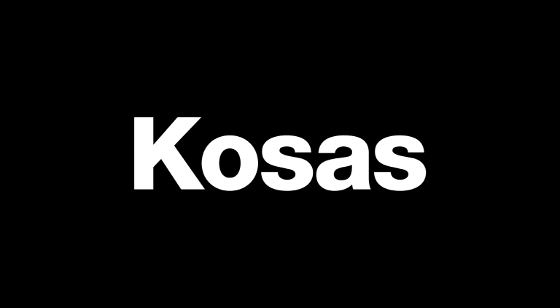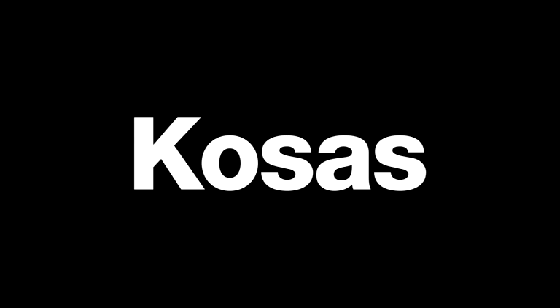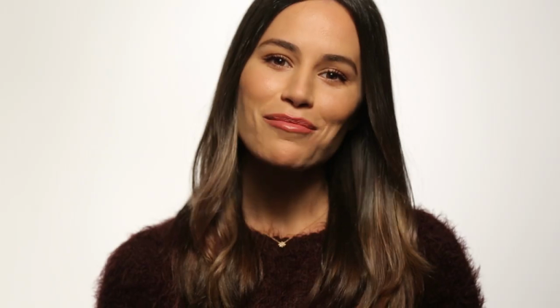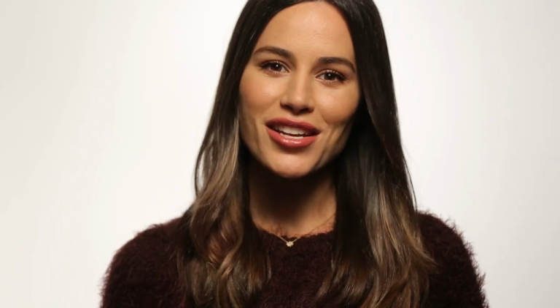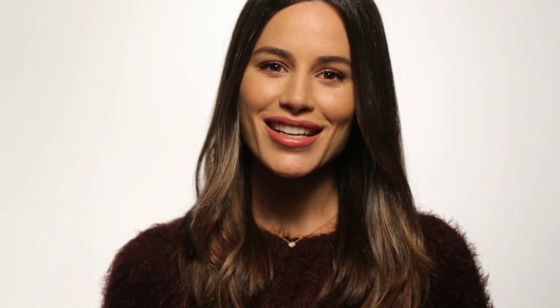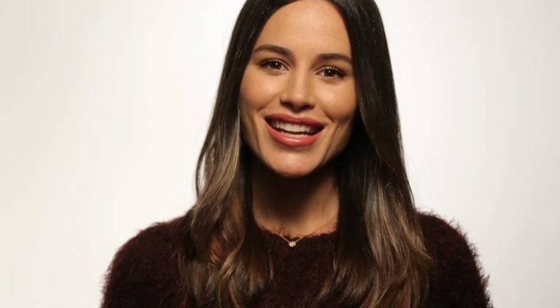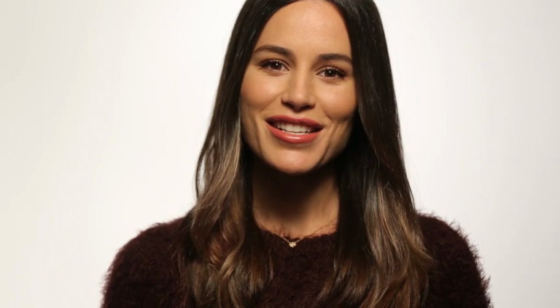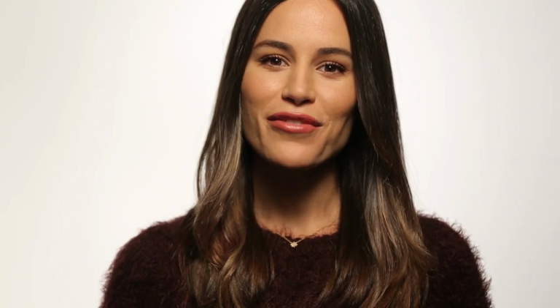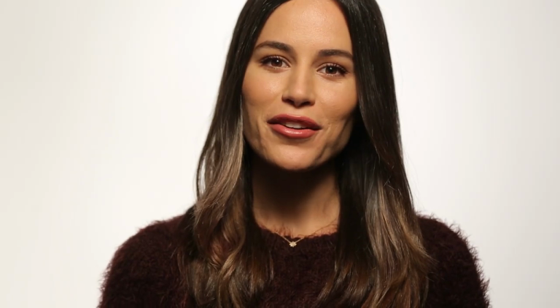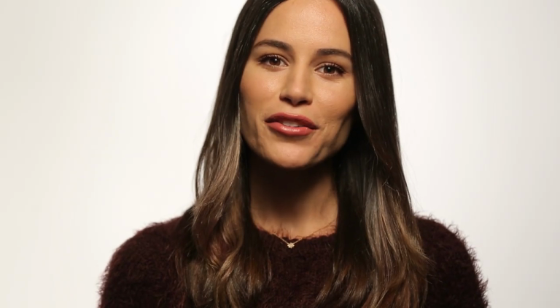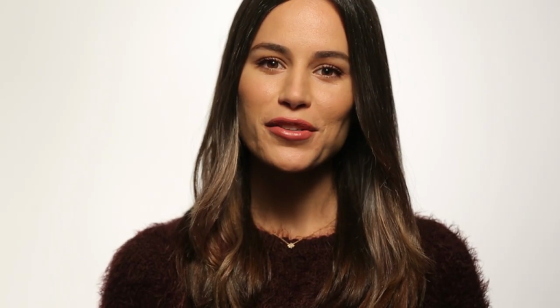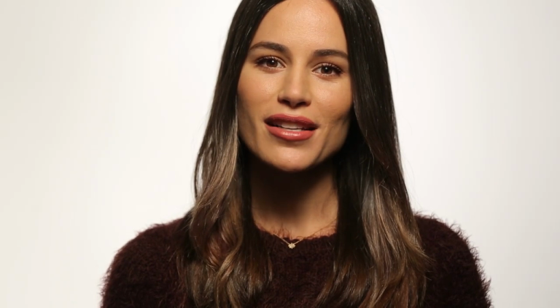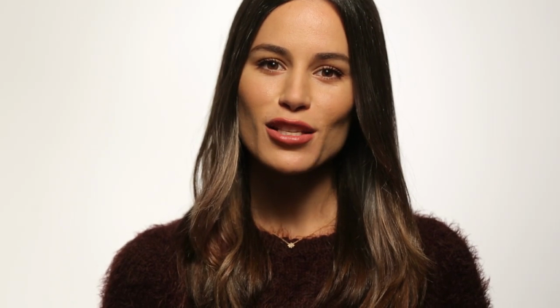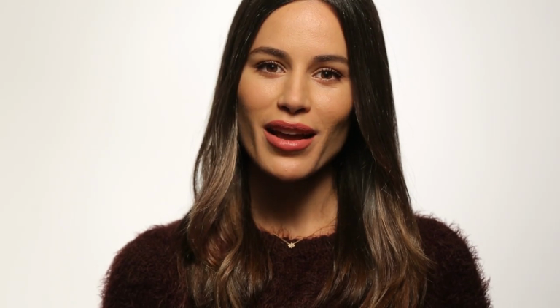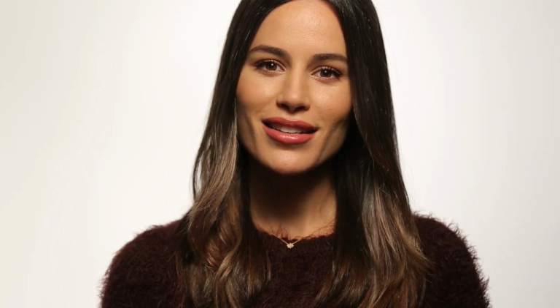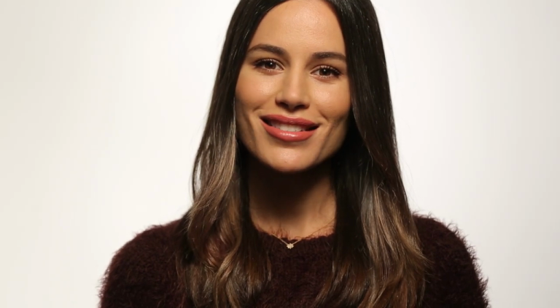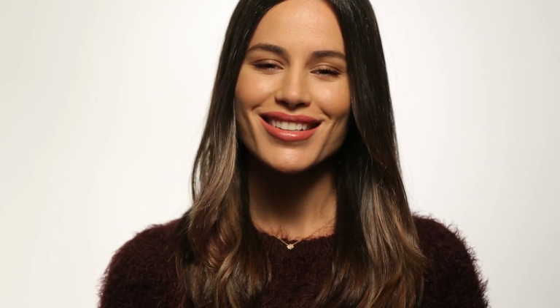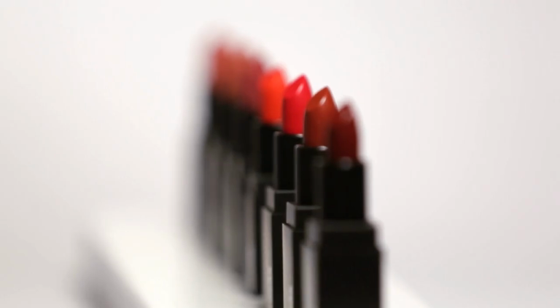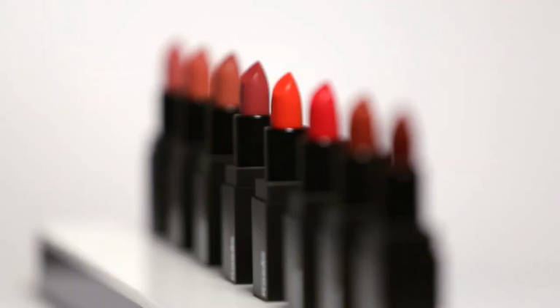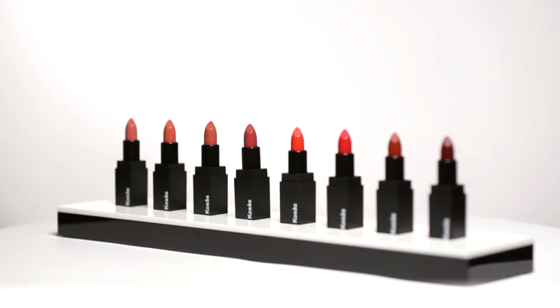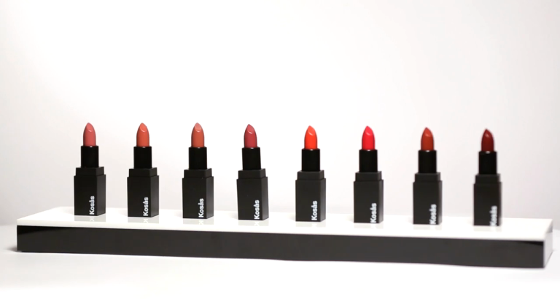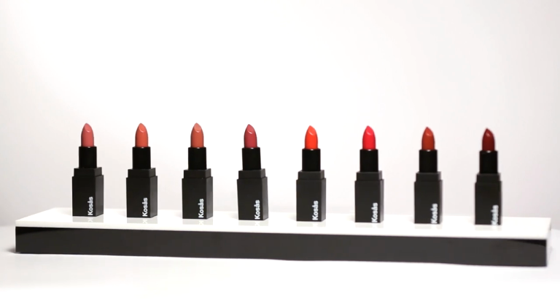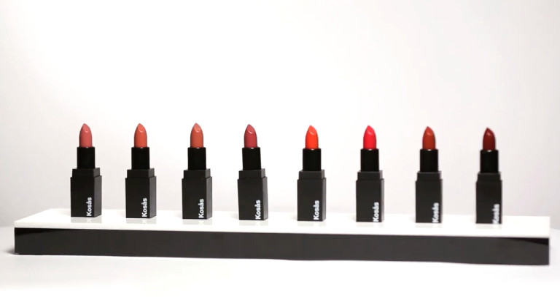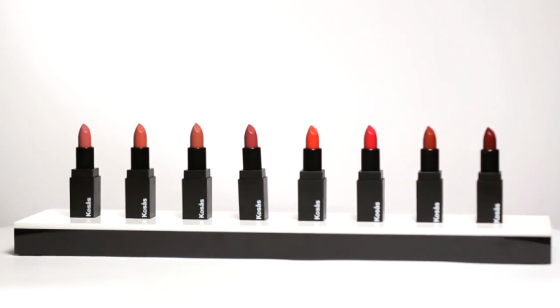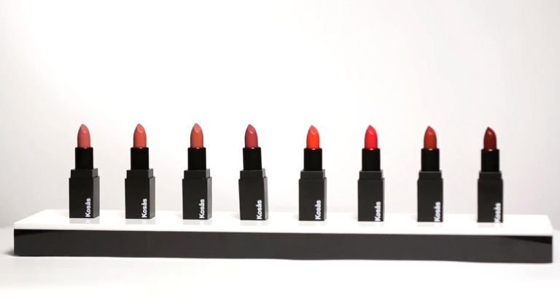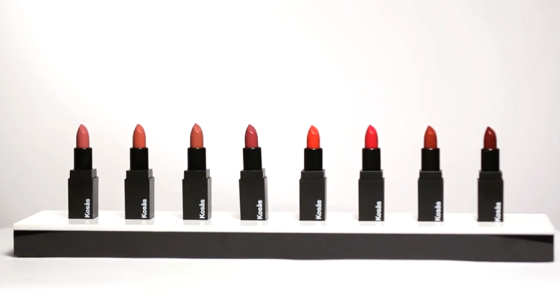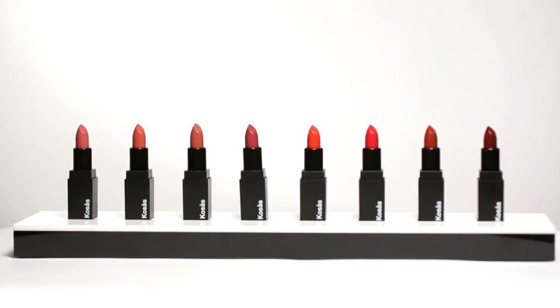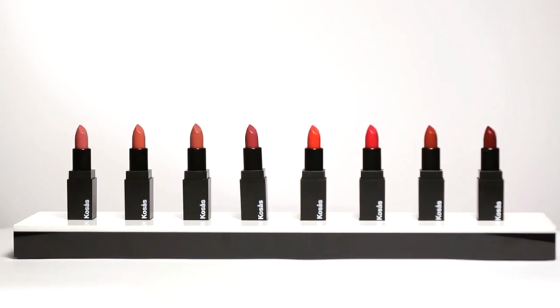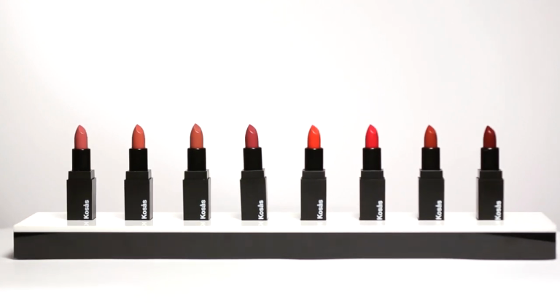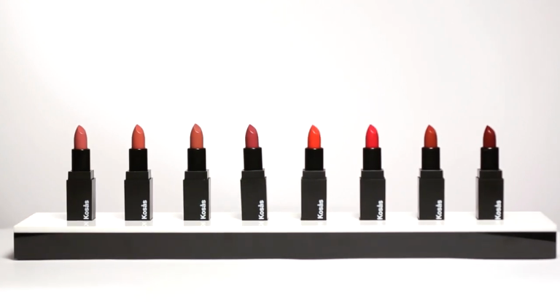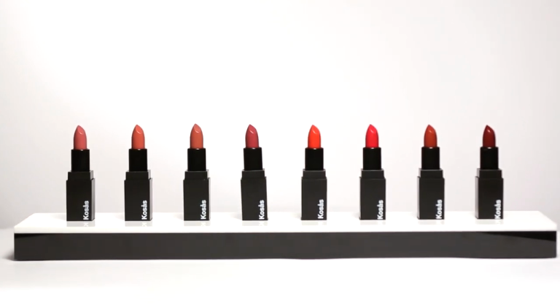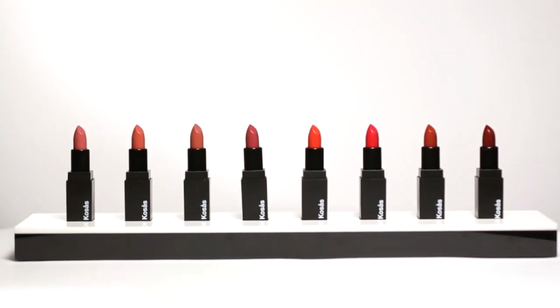Hi, I'm Sheena Yatanis, founder of Kosas Cosmetics. Today I'm going to talk to you about each of our eight colors.